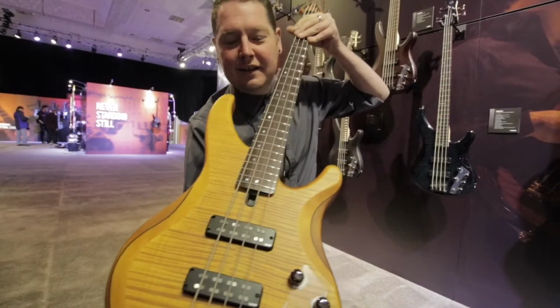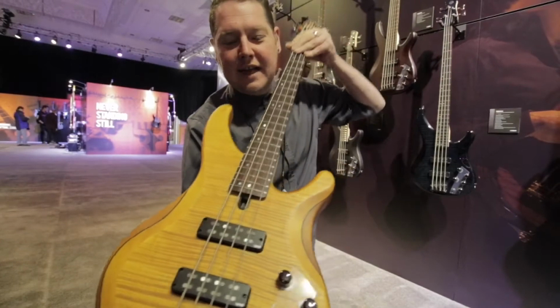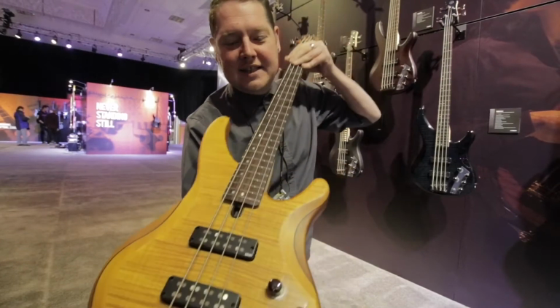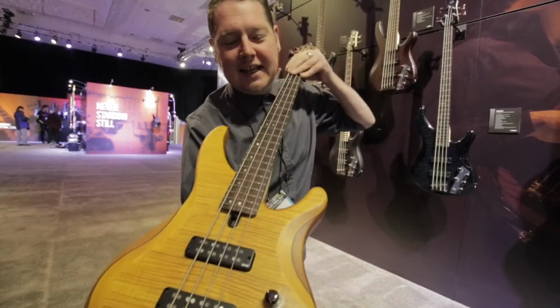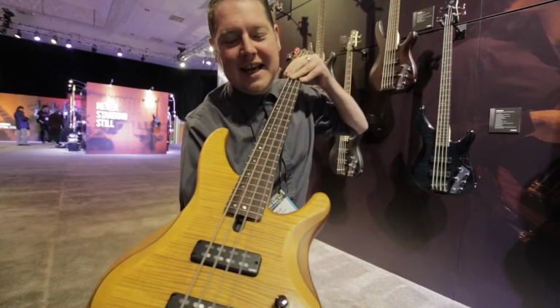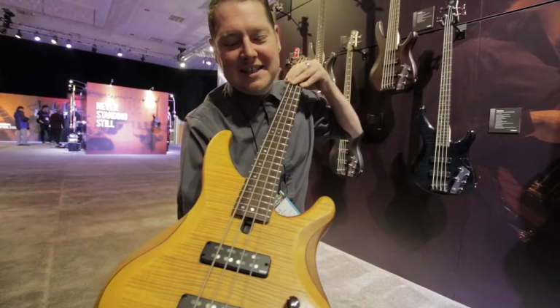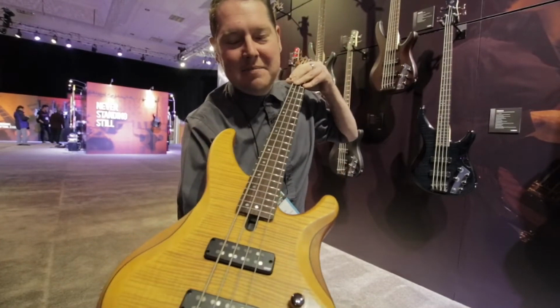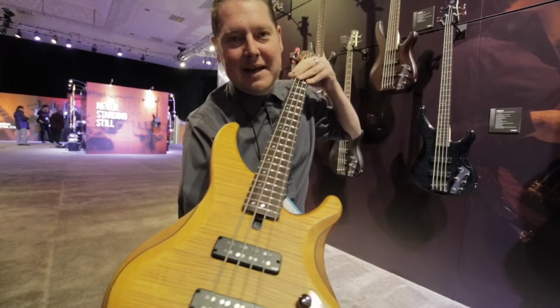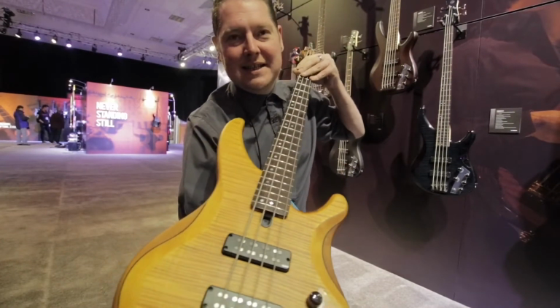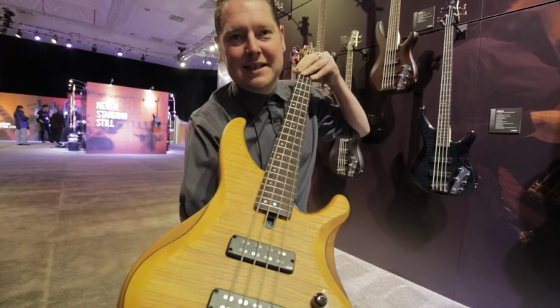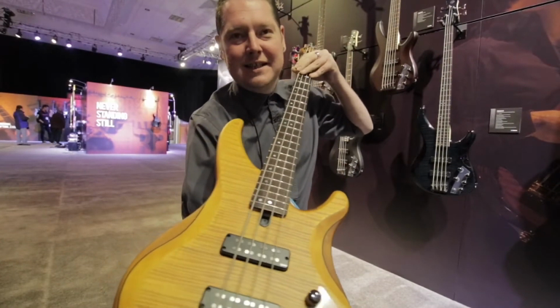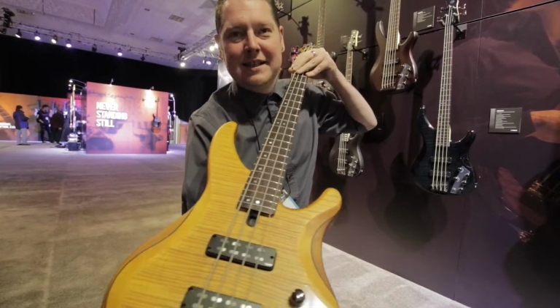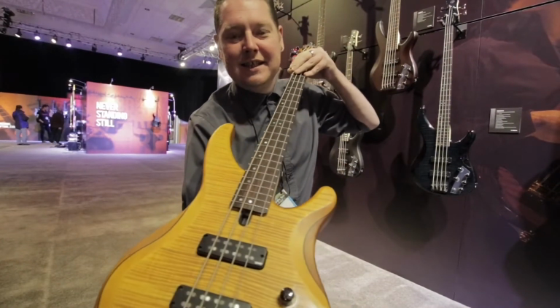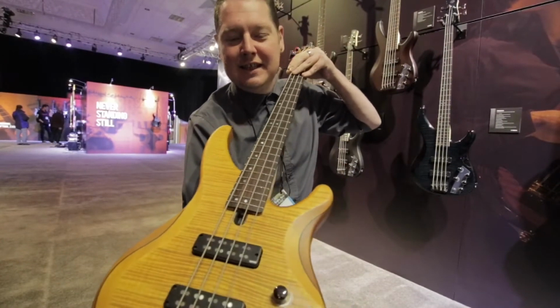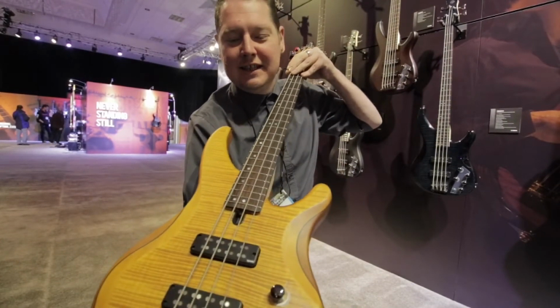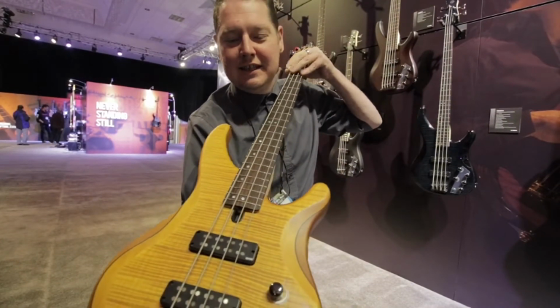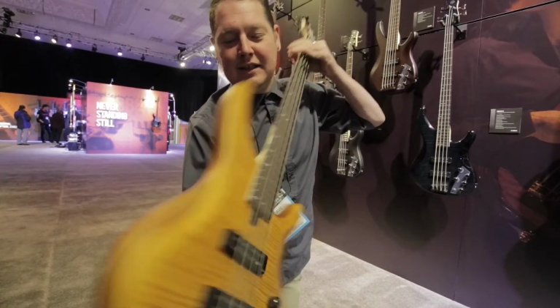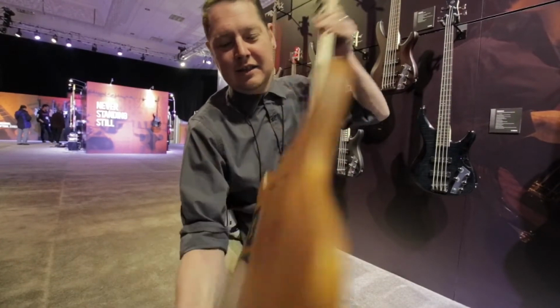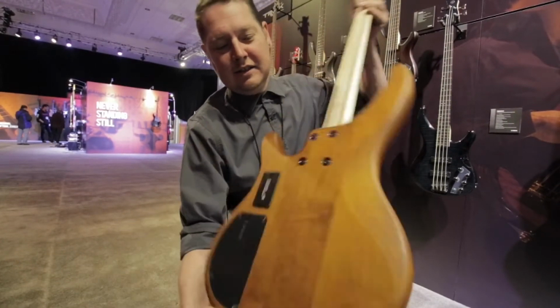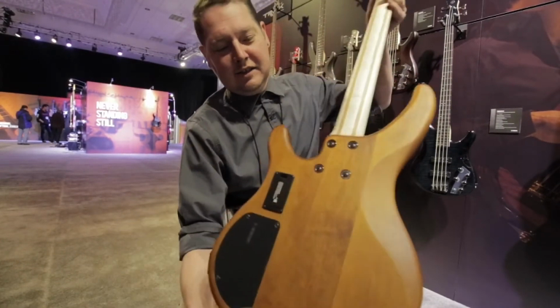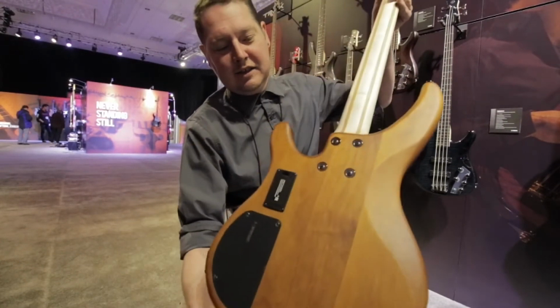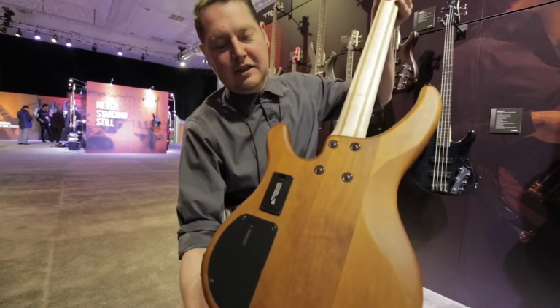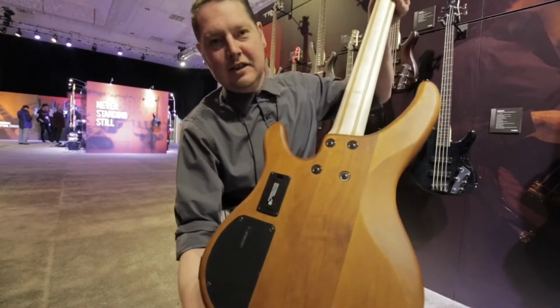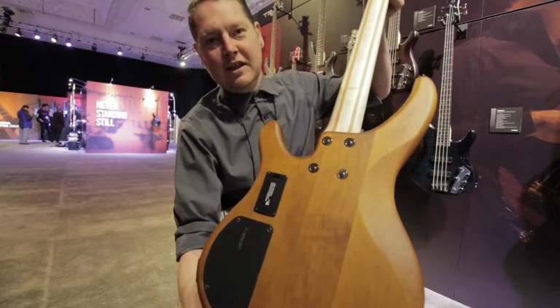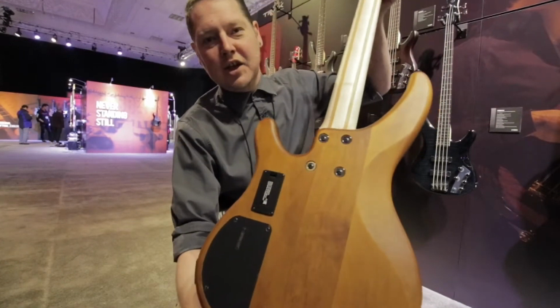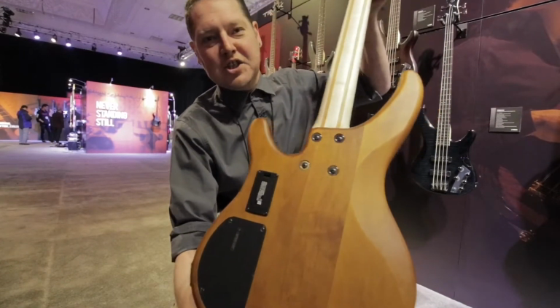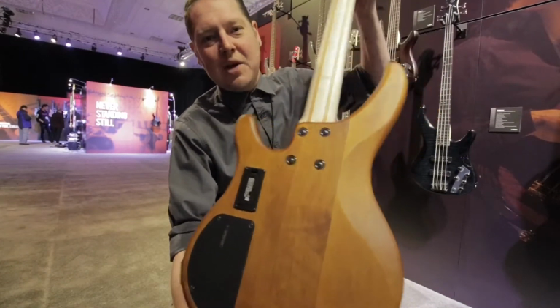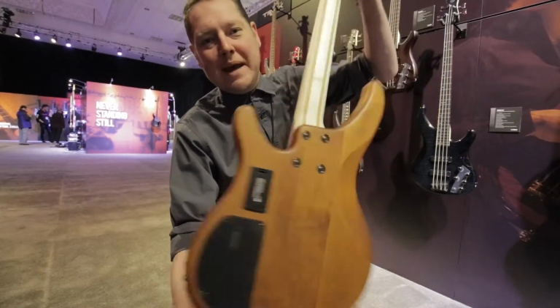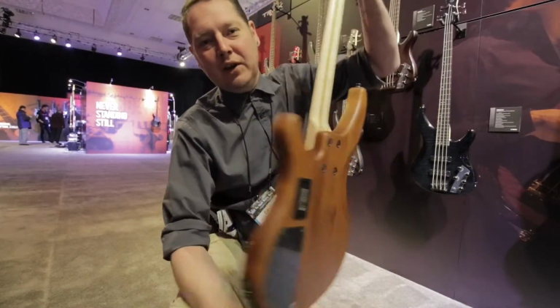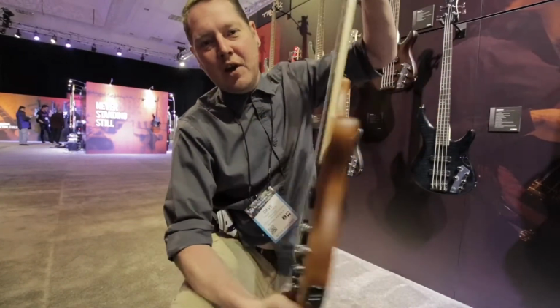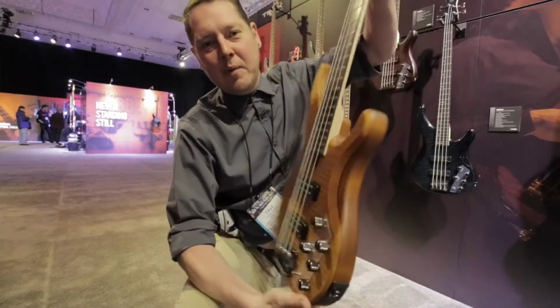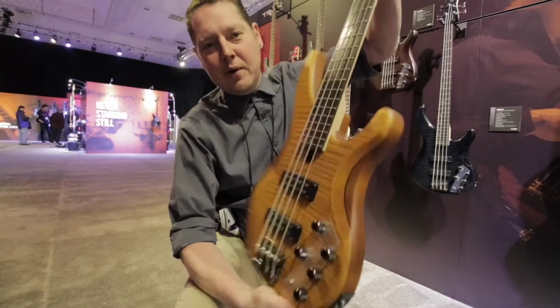Look at that - that's a classy bass. Not so metal anymore.